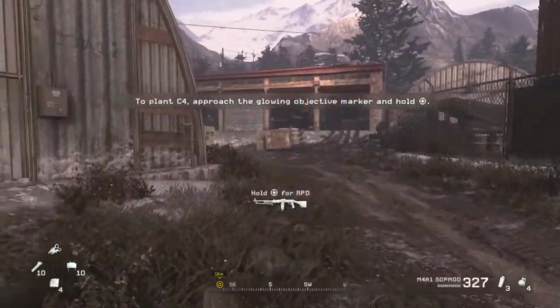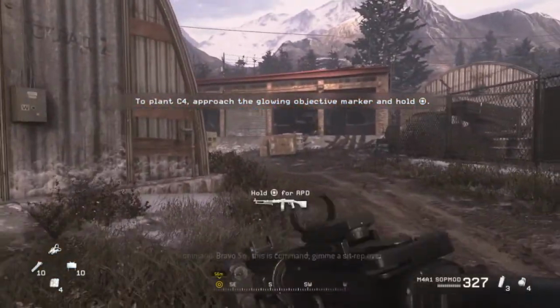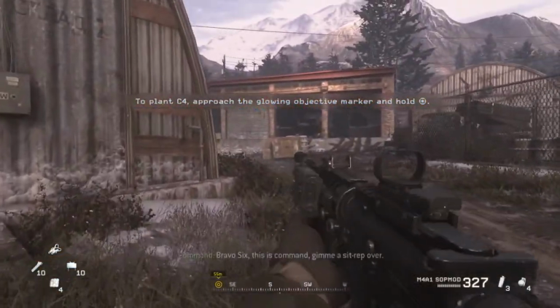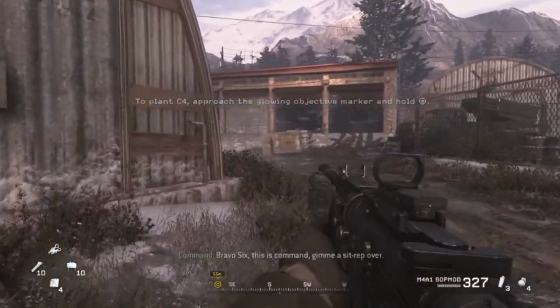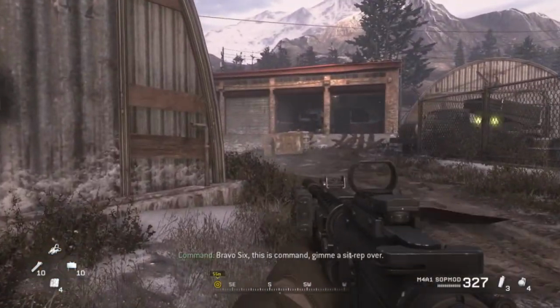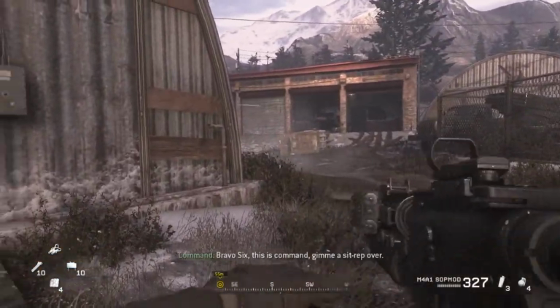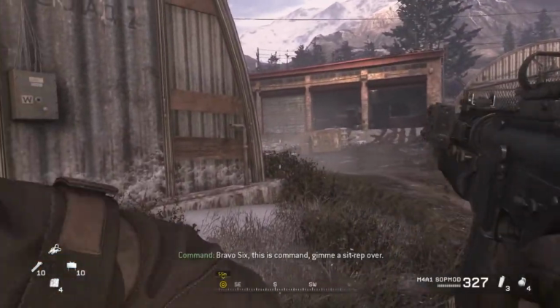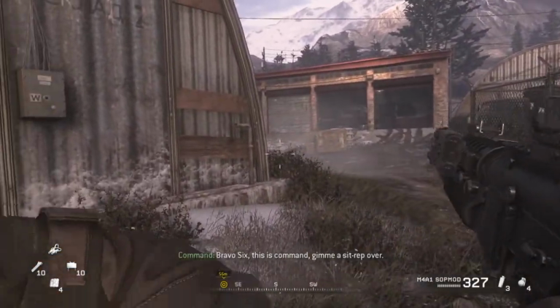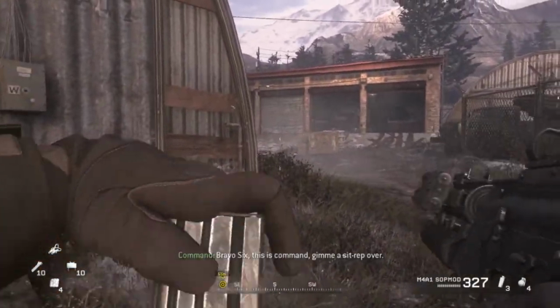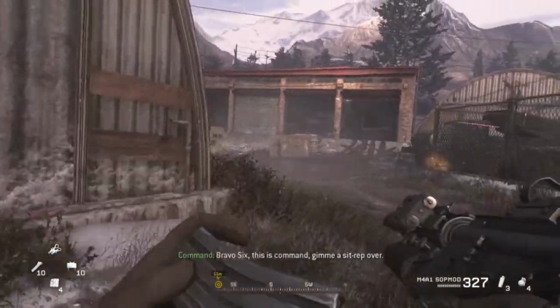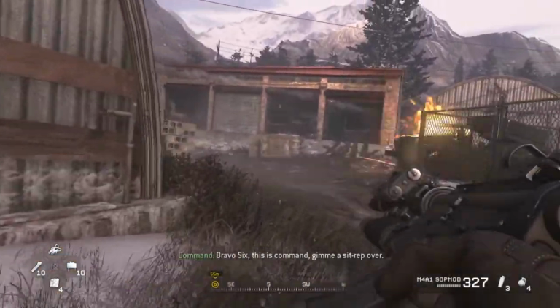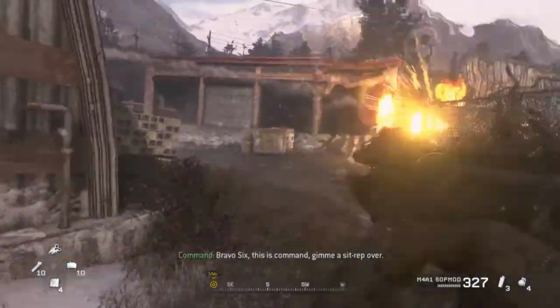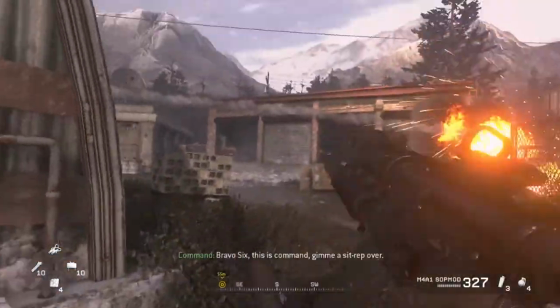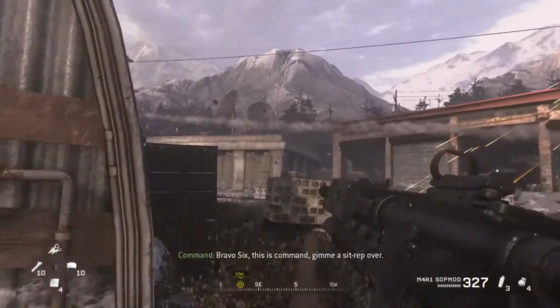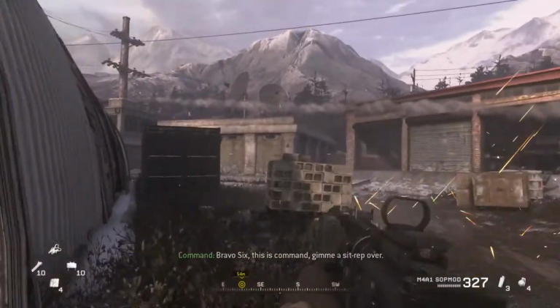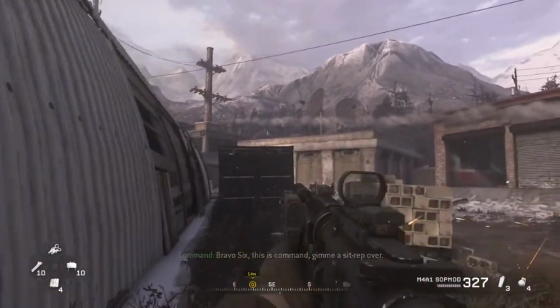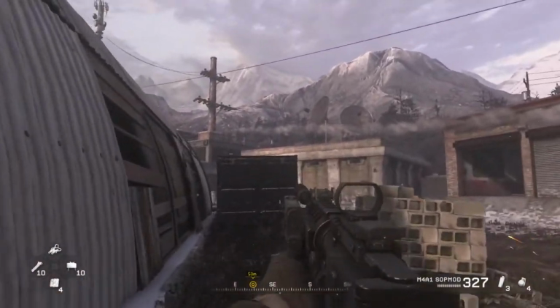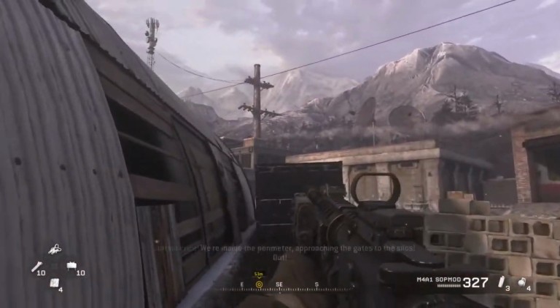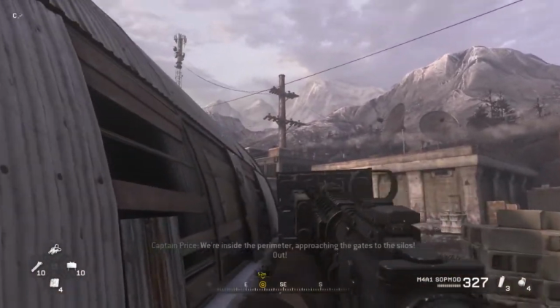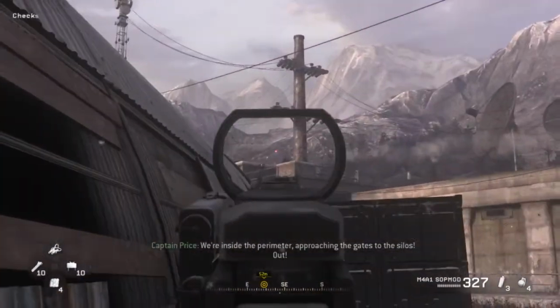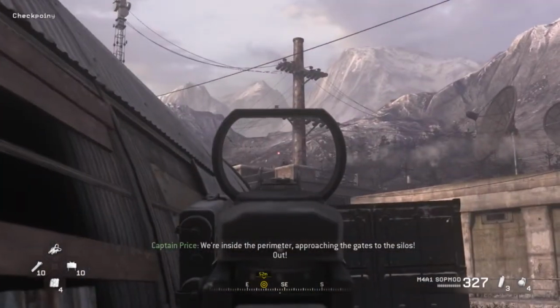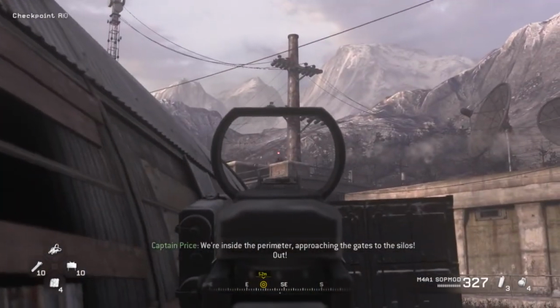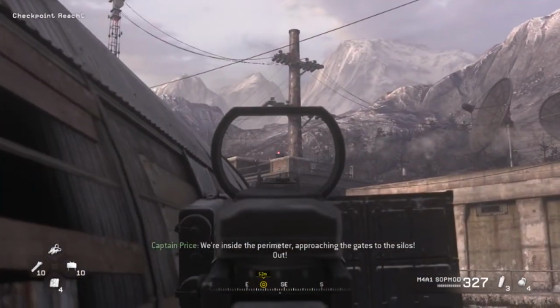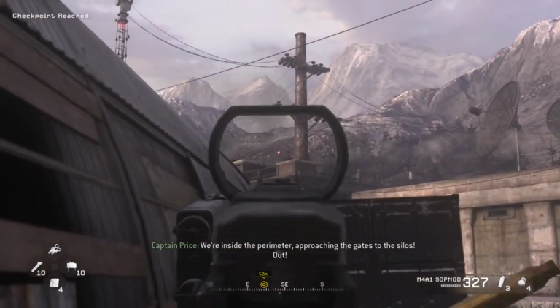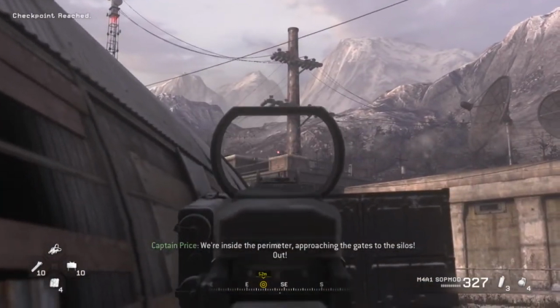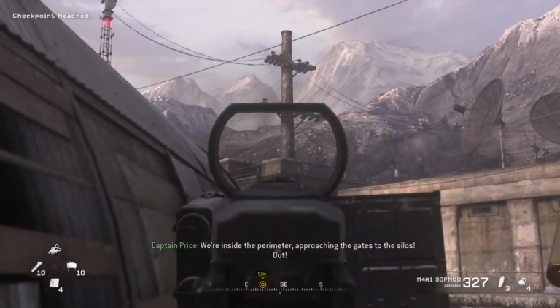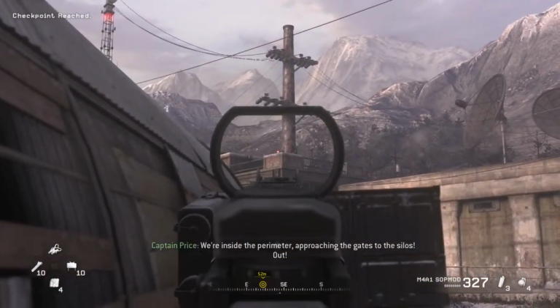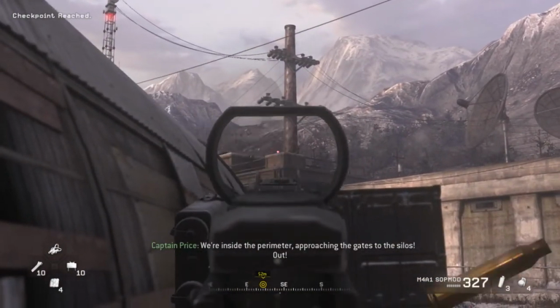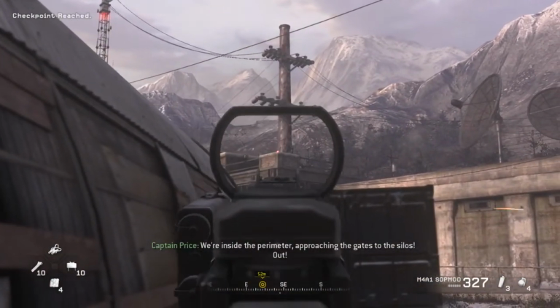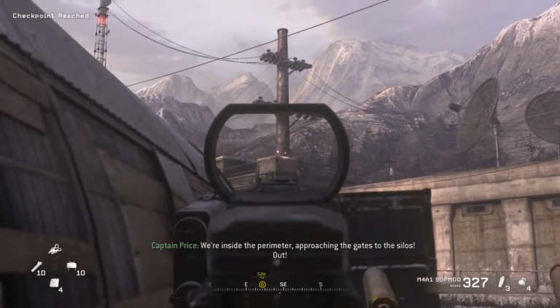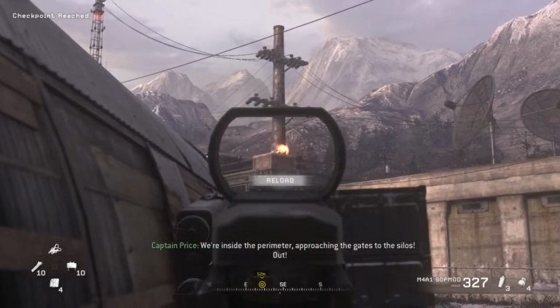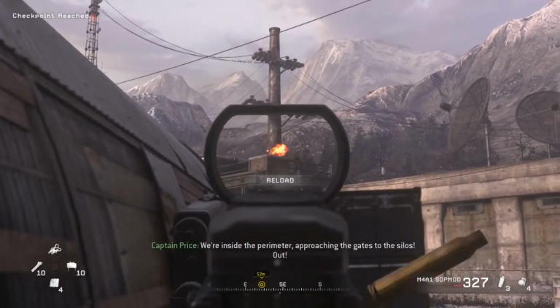Bravo 6, this is command. Give me his head wrap, over. We're inside the perimeter, approaching the gates to the silos.